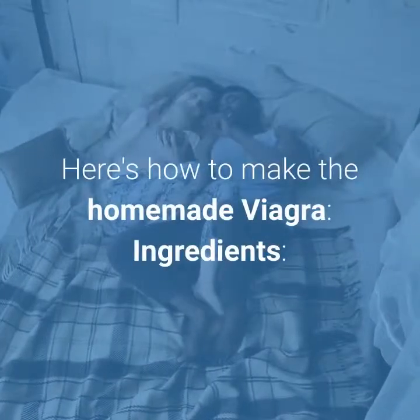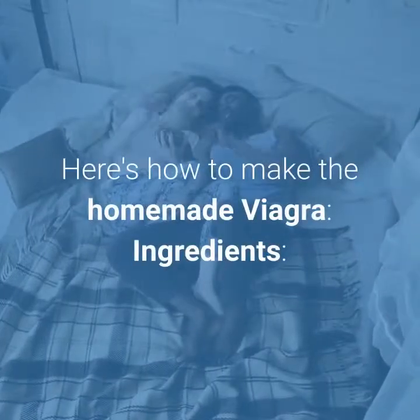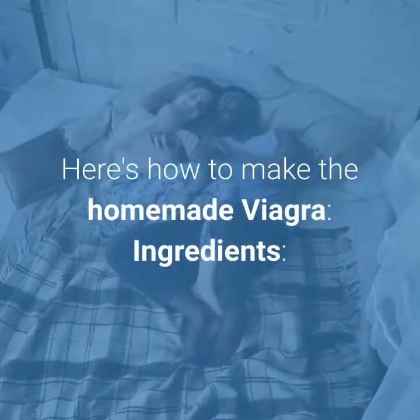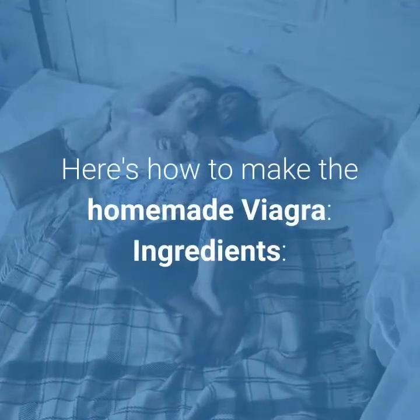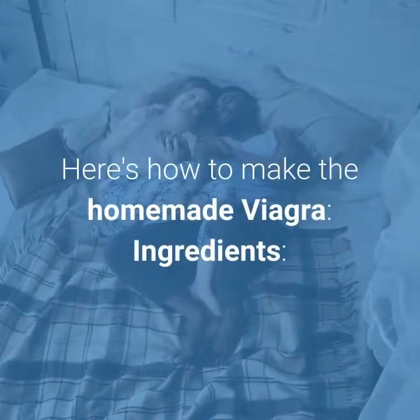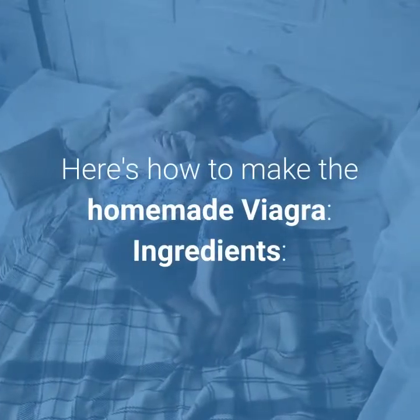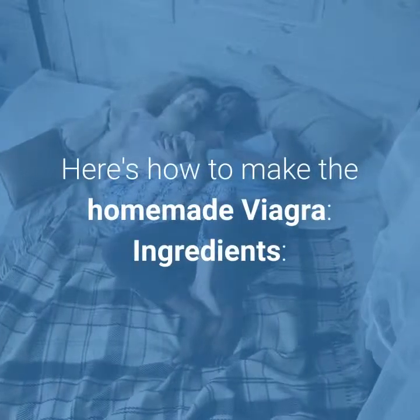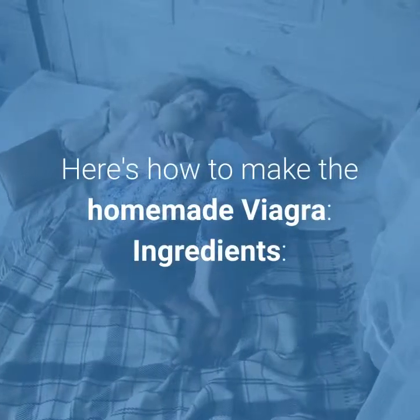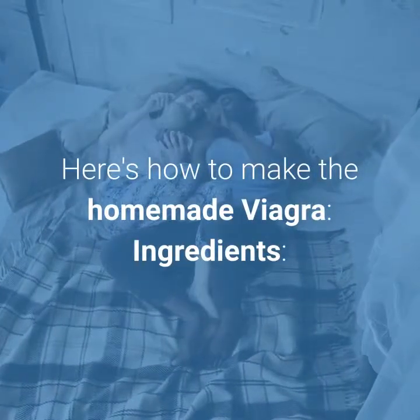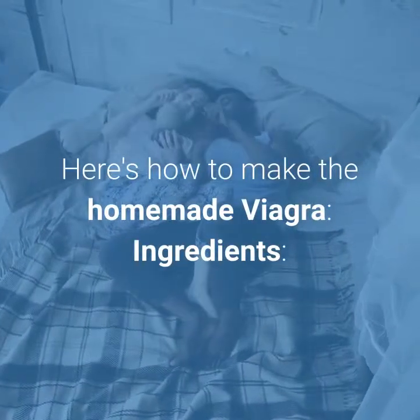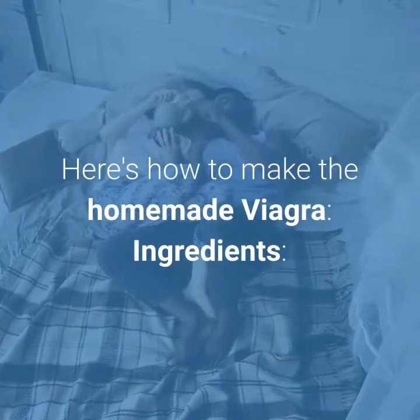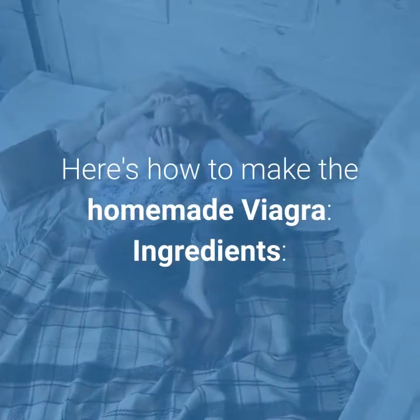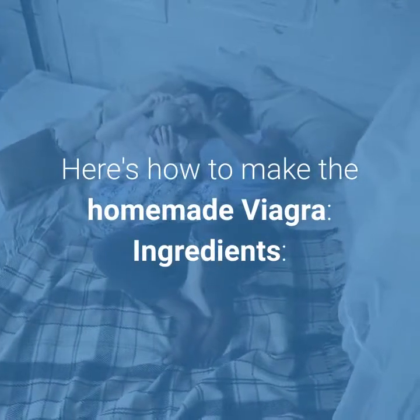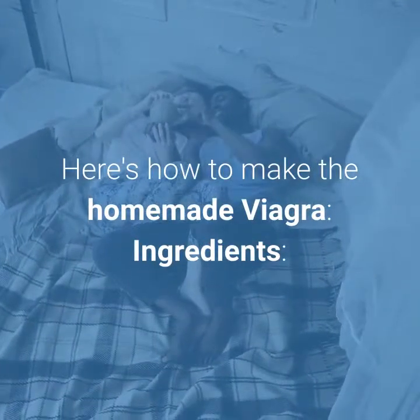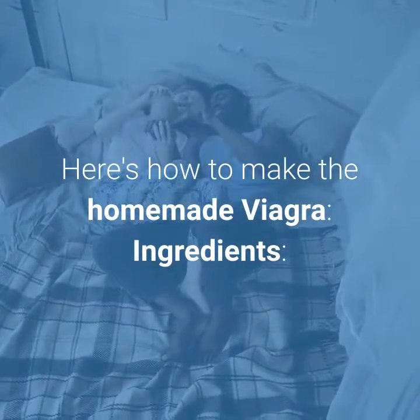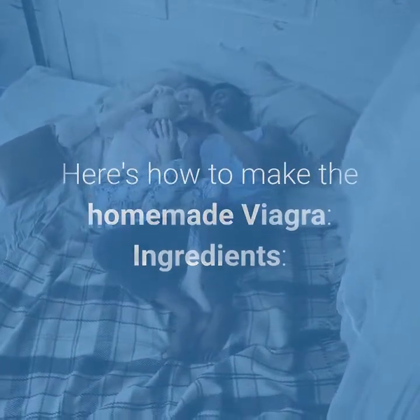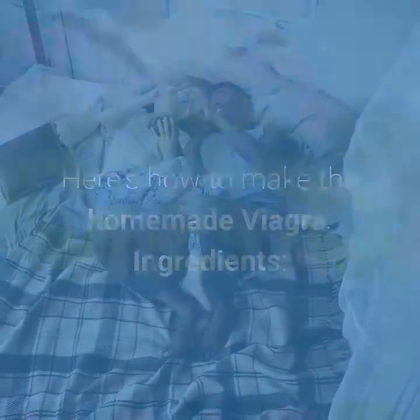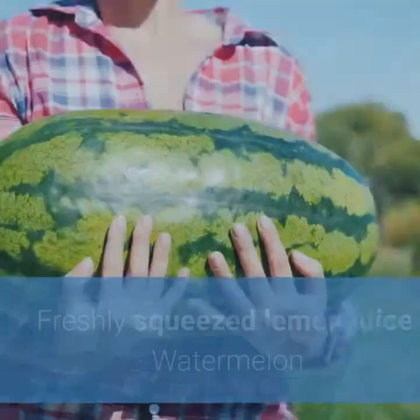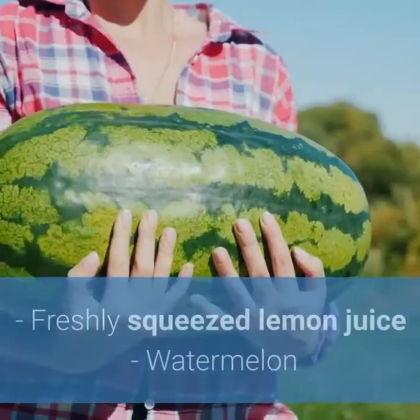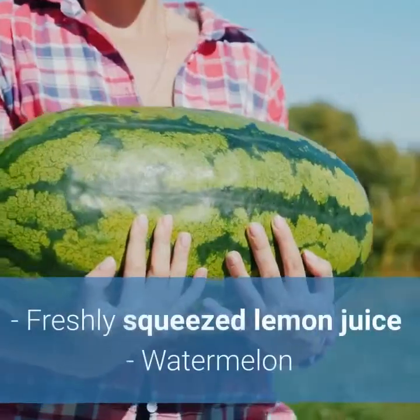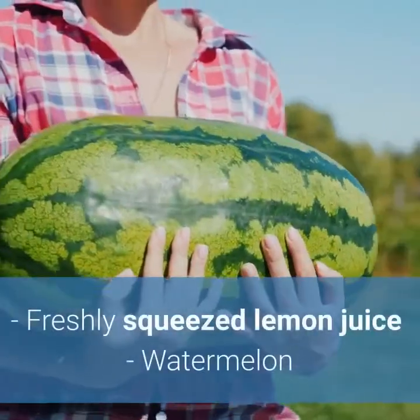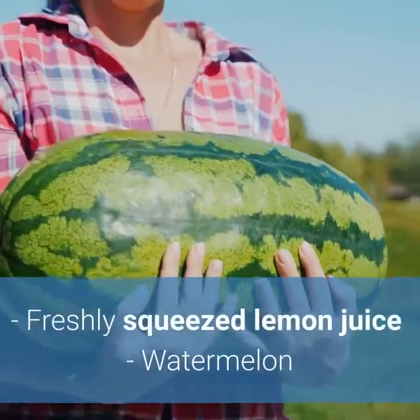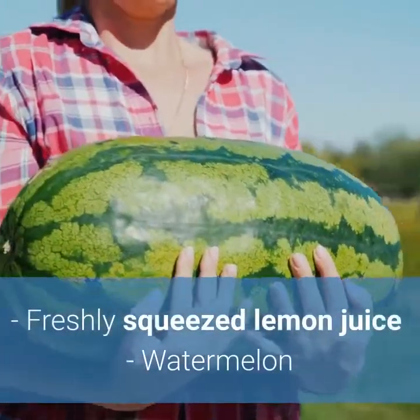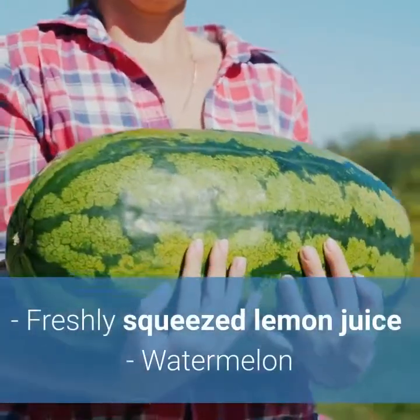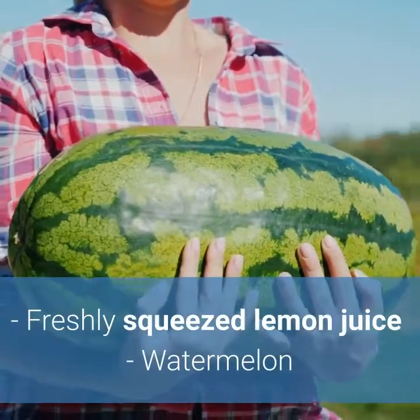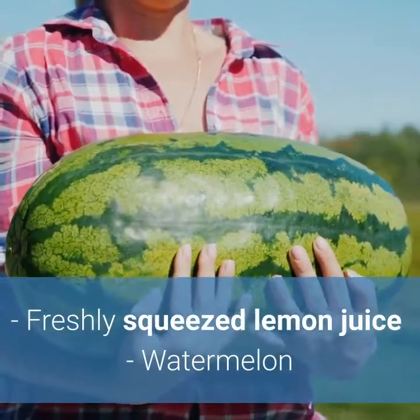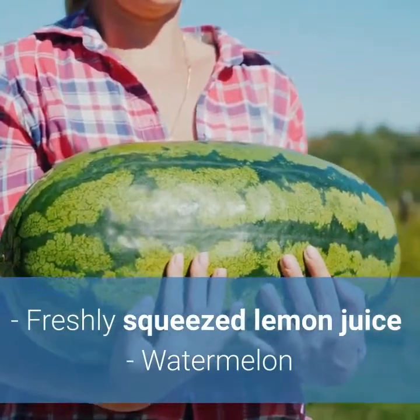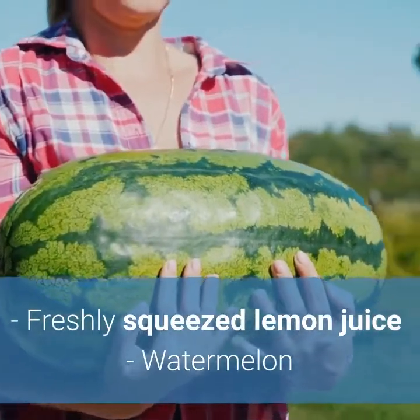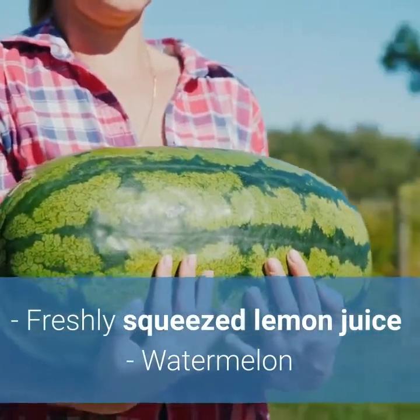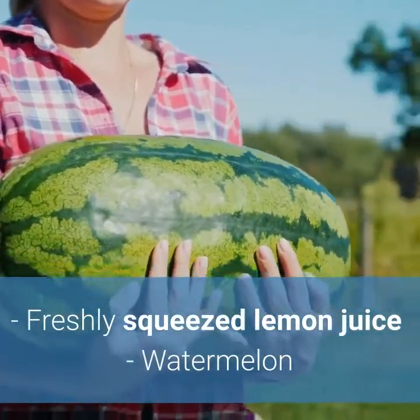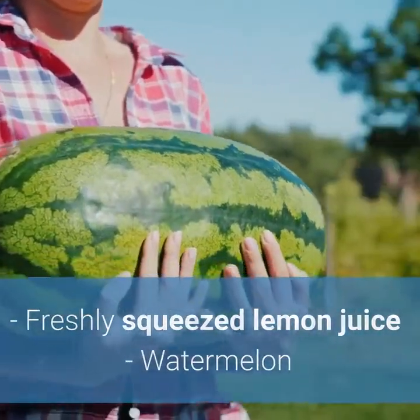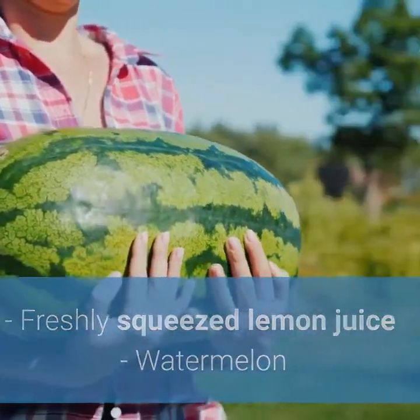Here's how to make the homemade Viagra. Ingredients: freshly squeezed lemon juice, watermelon.